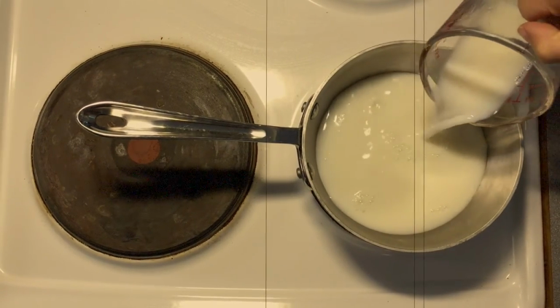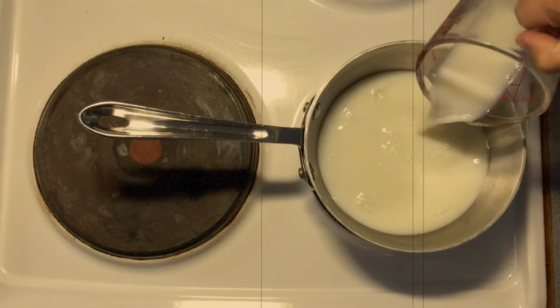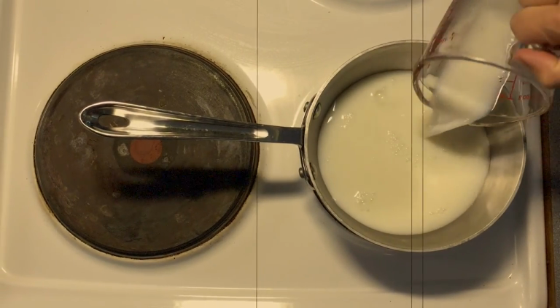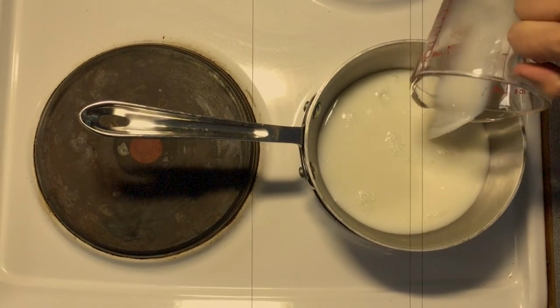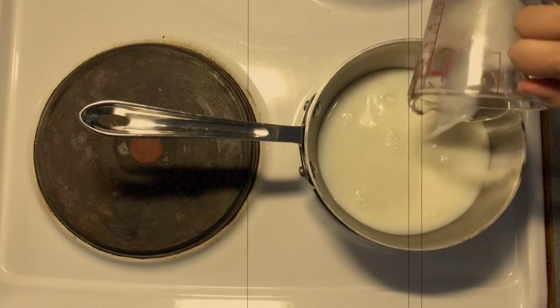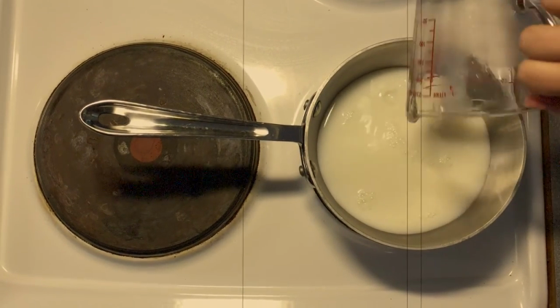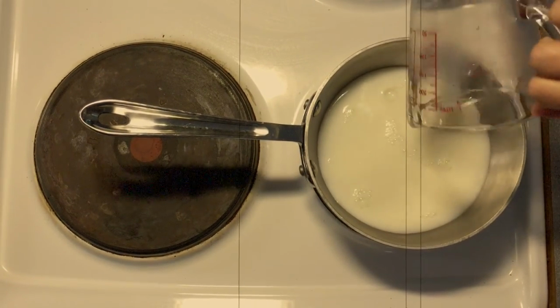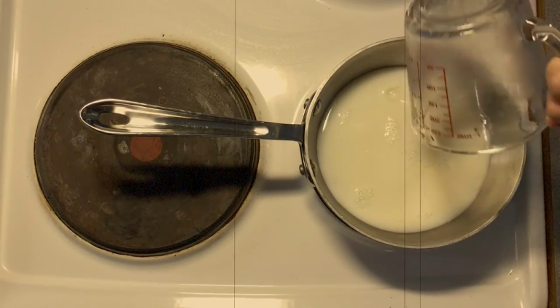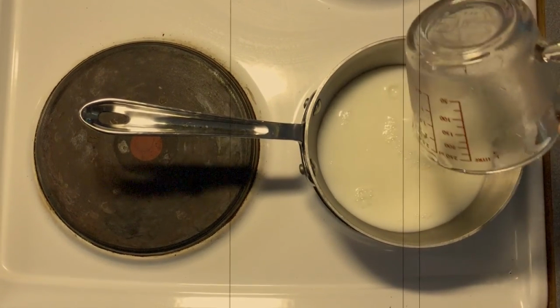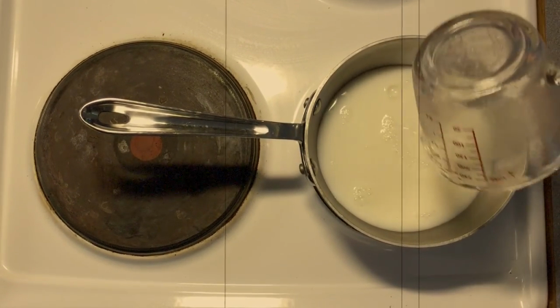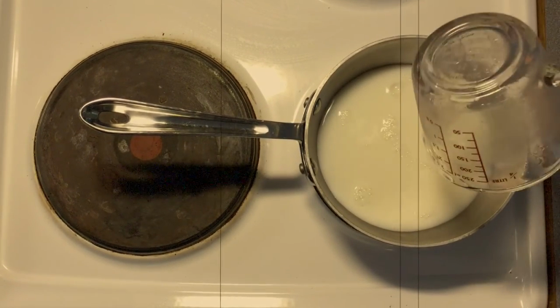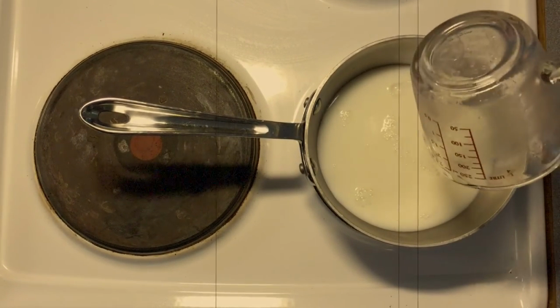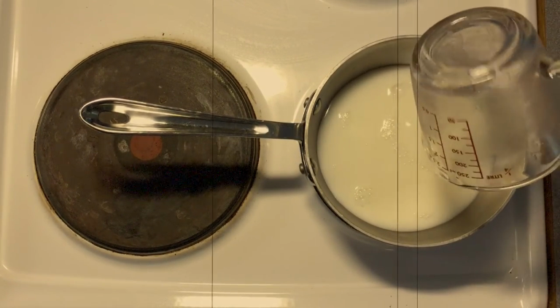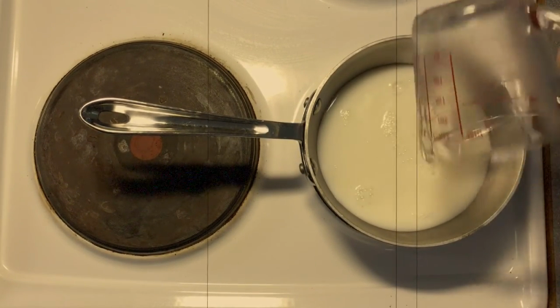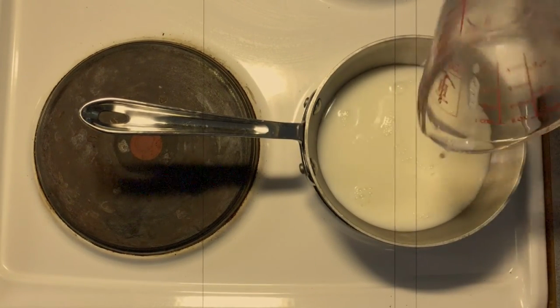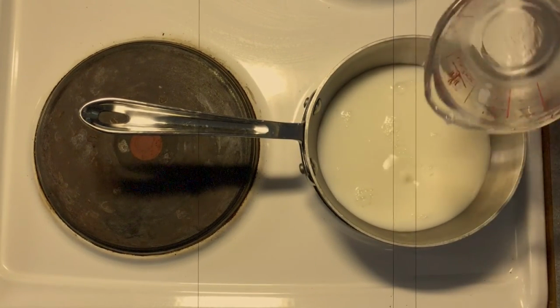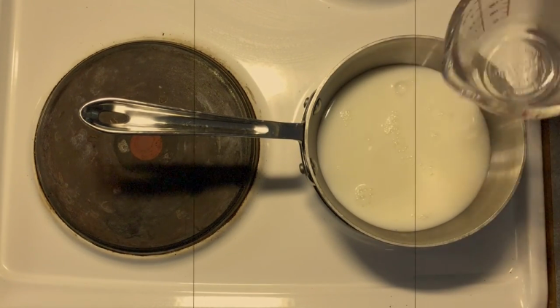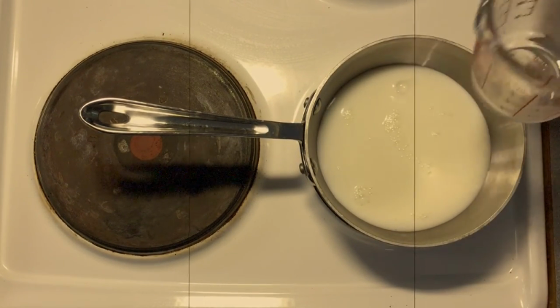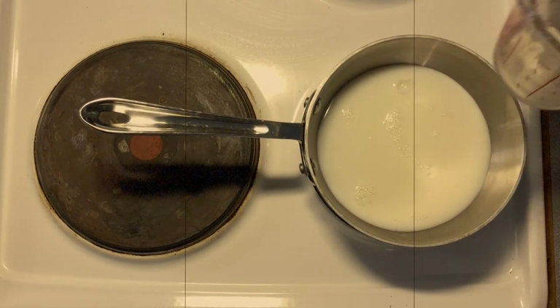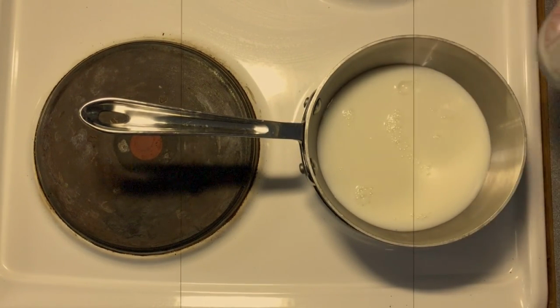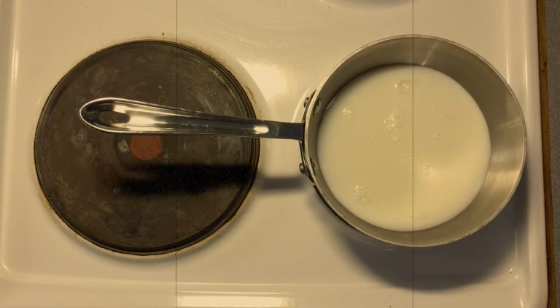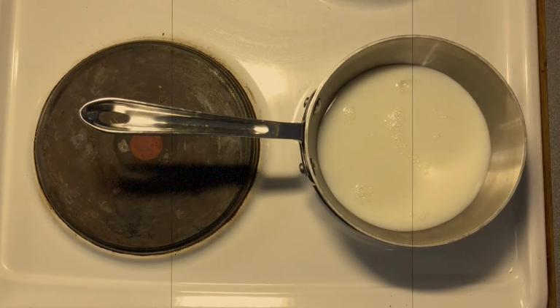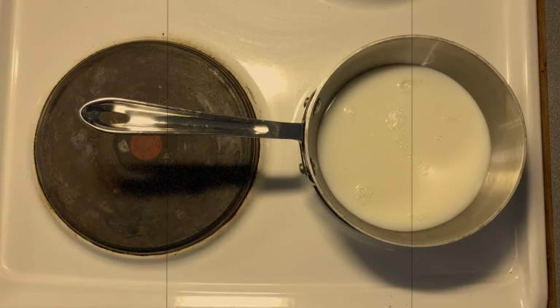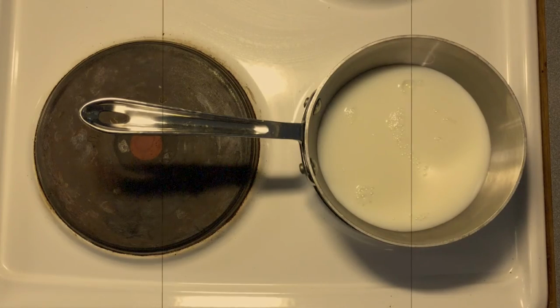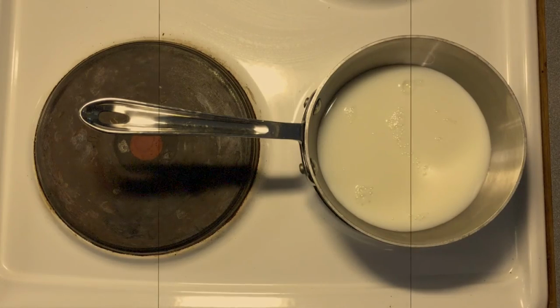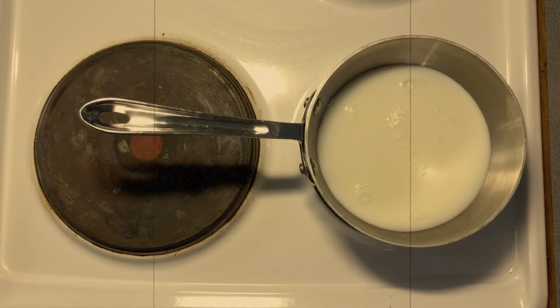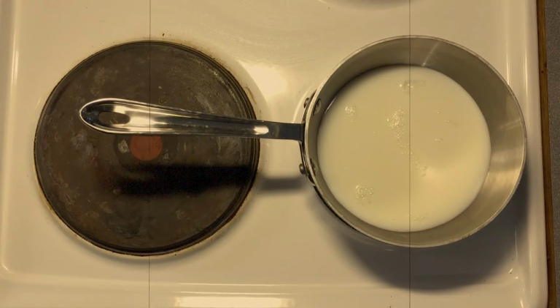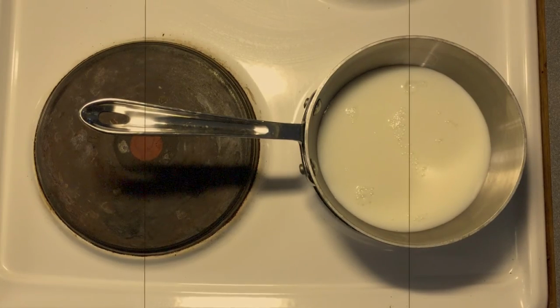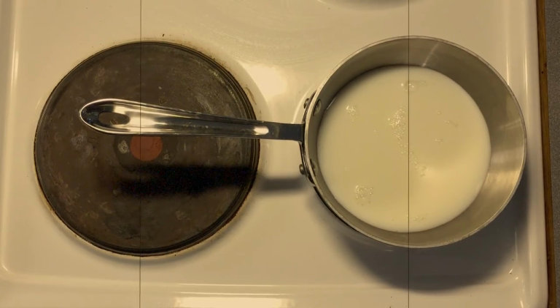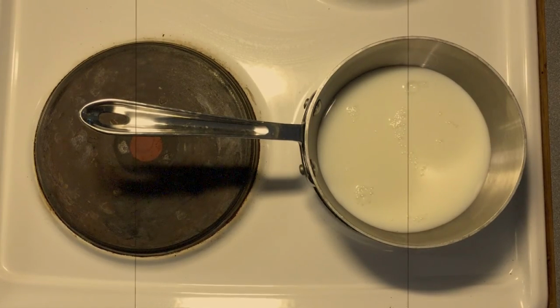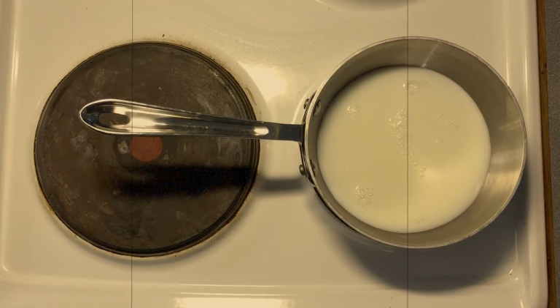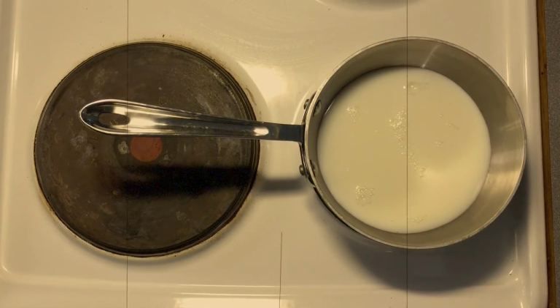We're gonna bring it to hand temperature, and this is to get it nice and warm to help activate the yeast.